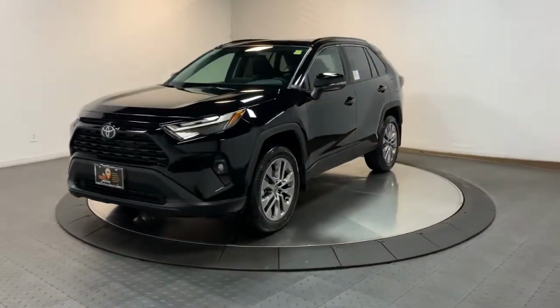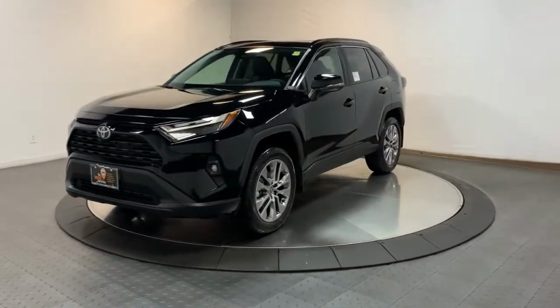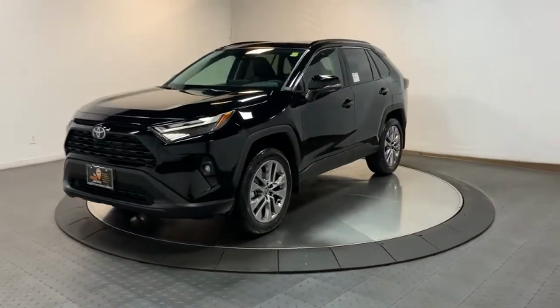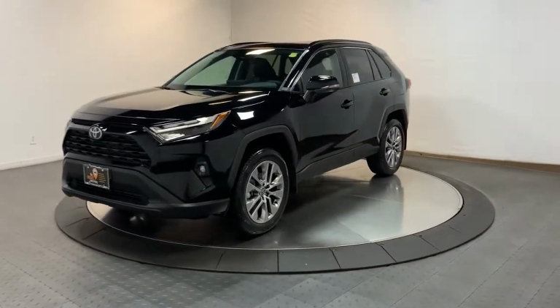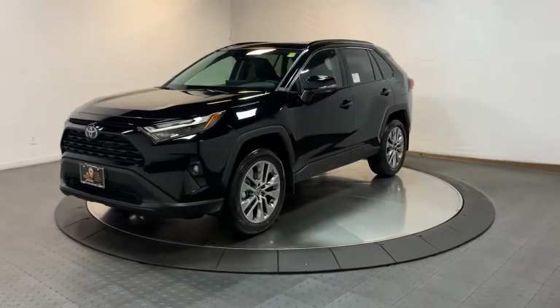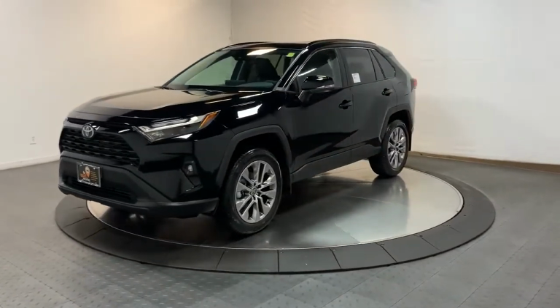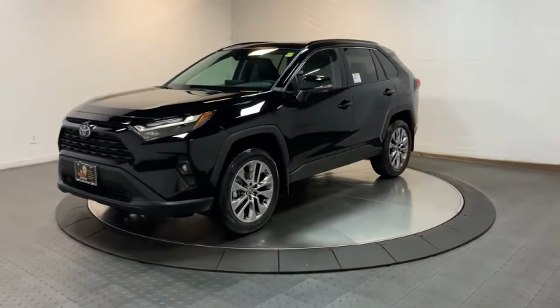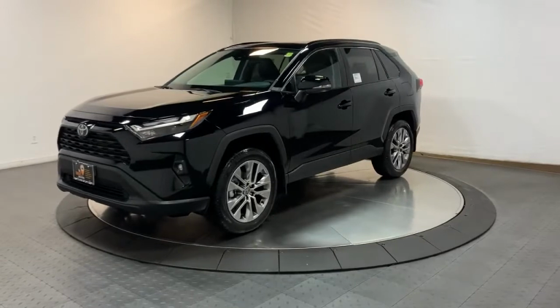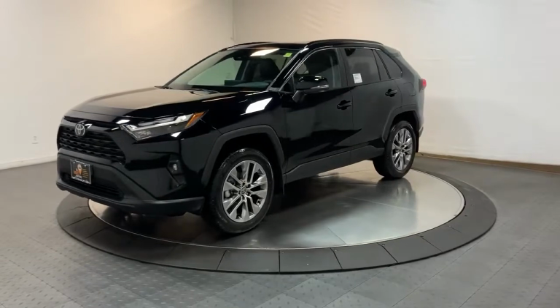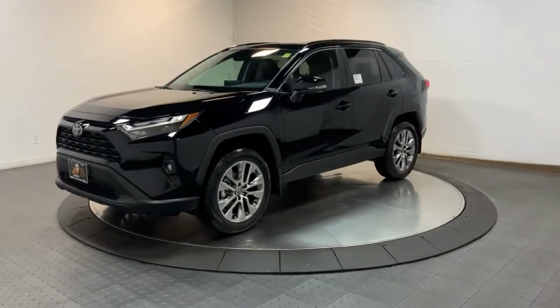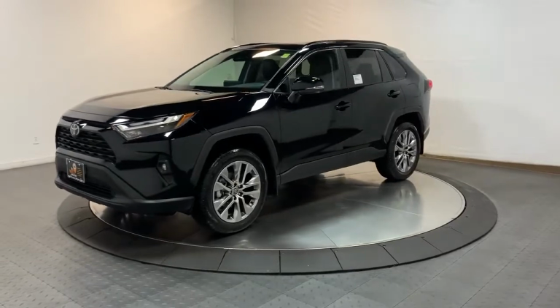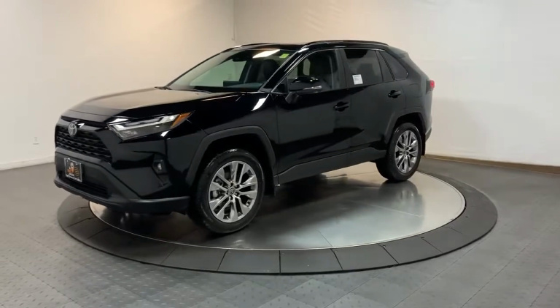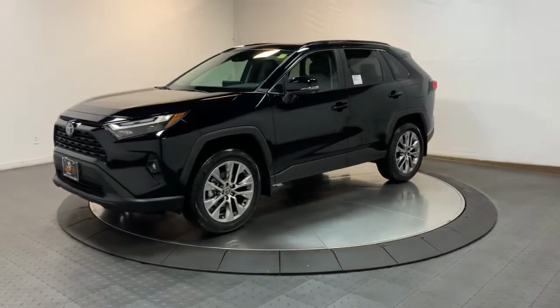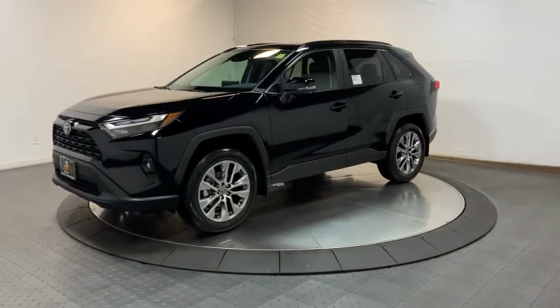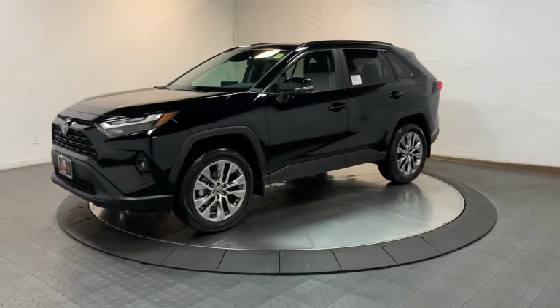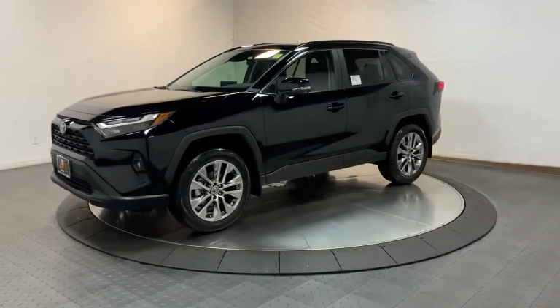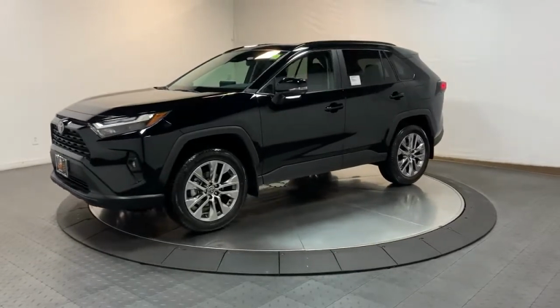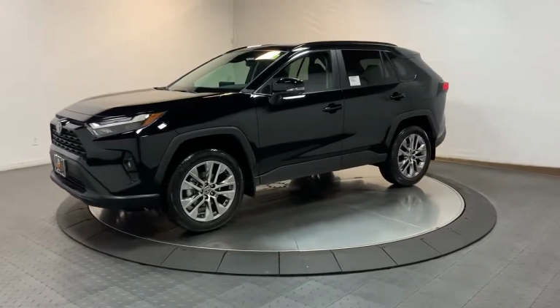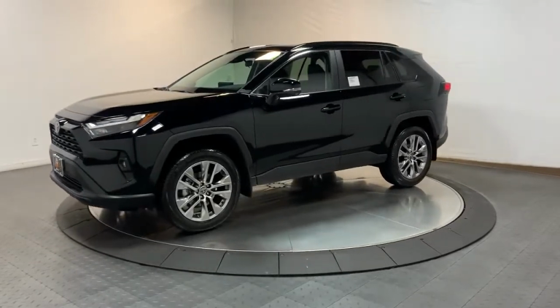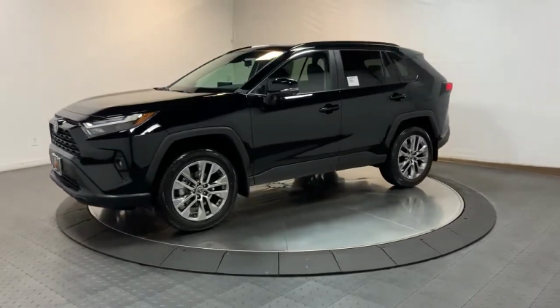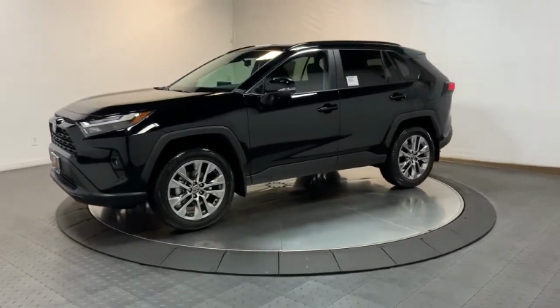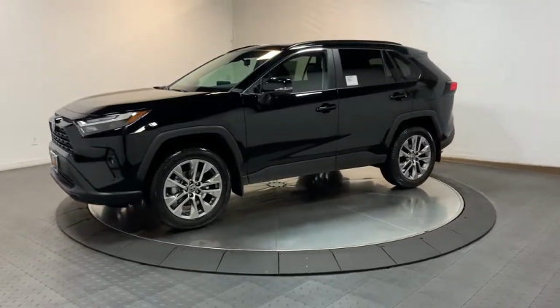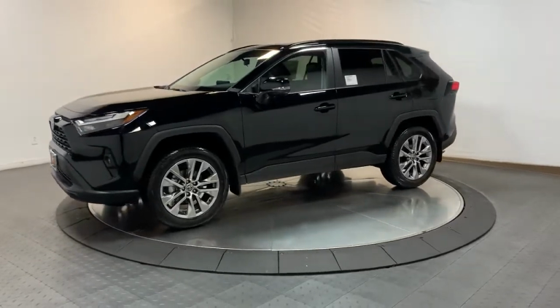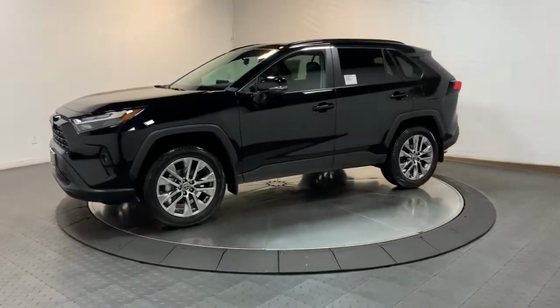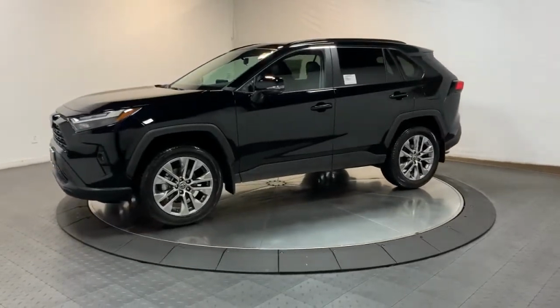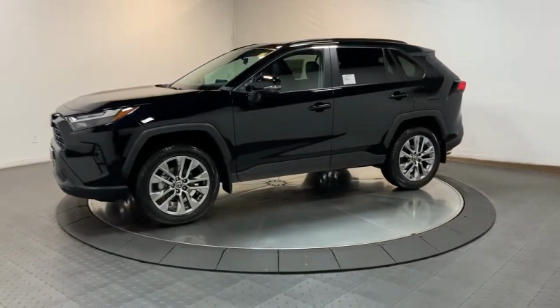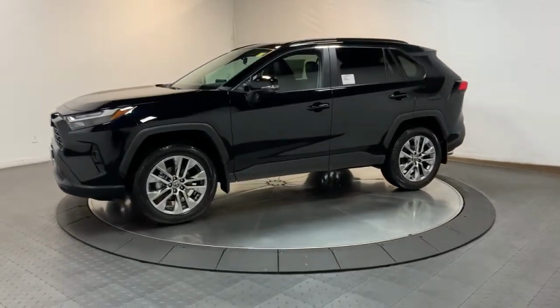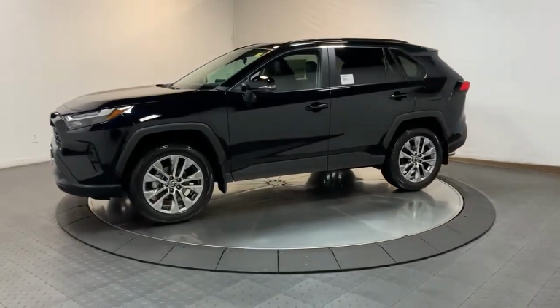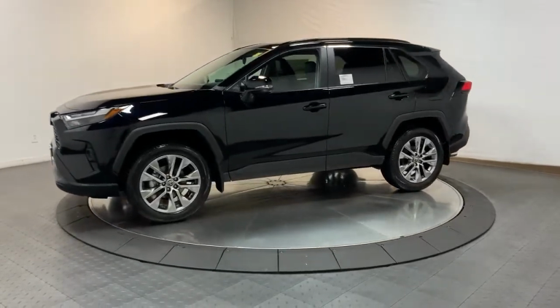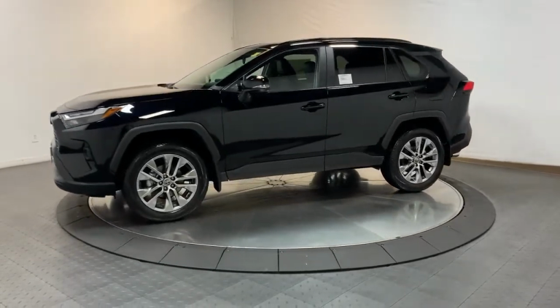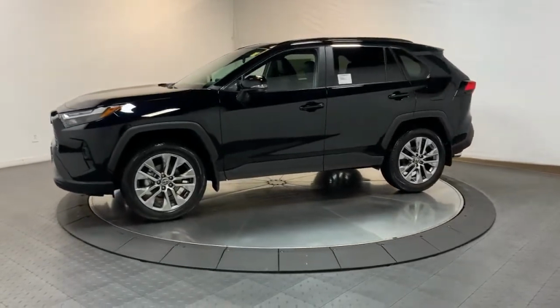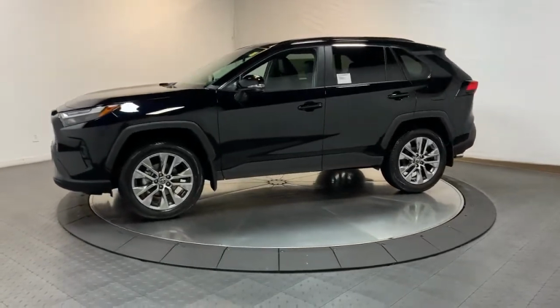Treat yourself to a test drive. Our knowledgeable and professional staff will make it the best part of your day.